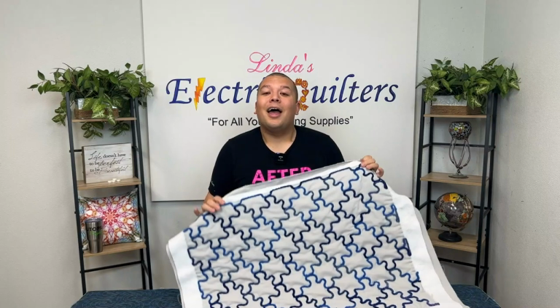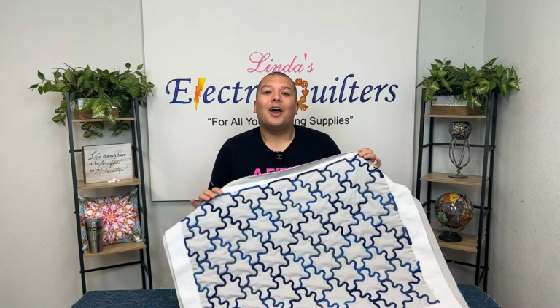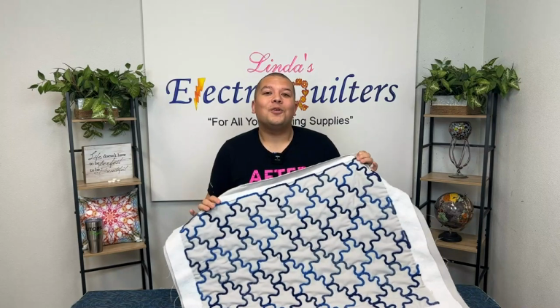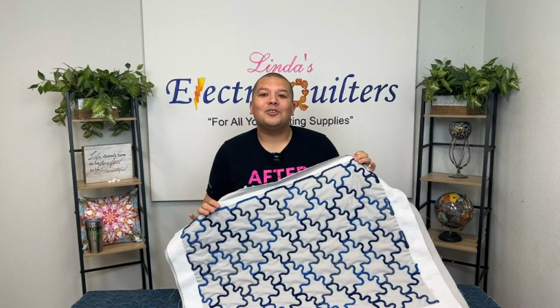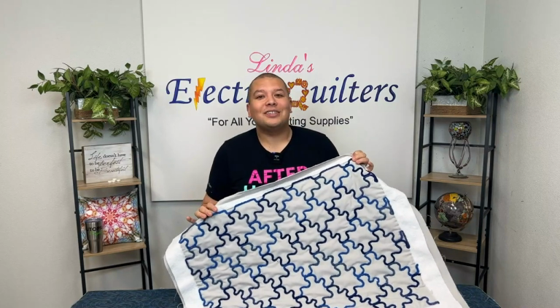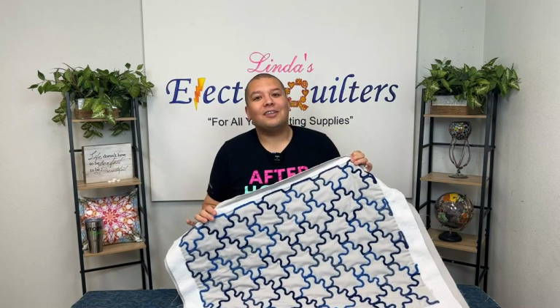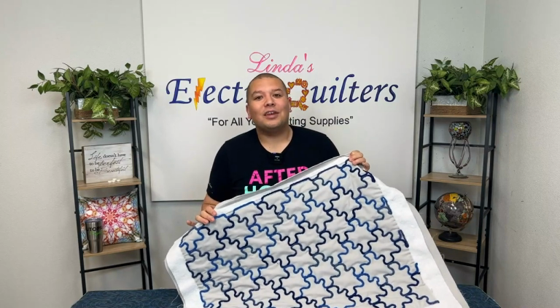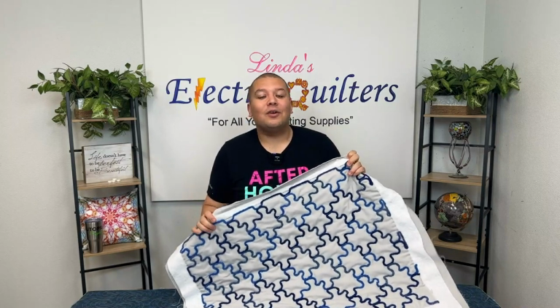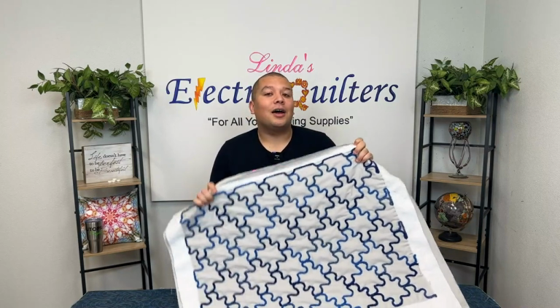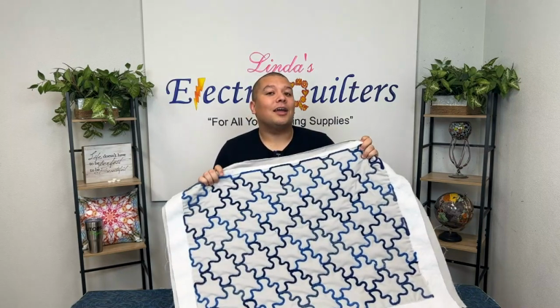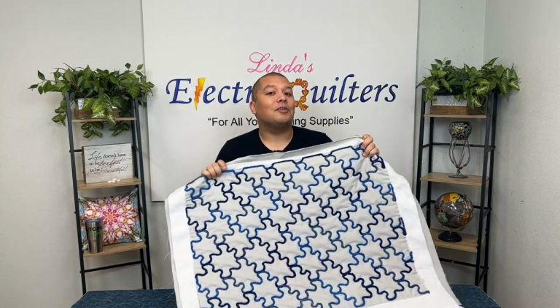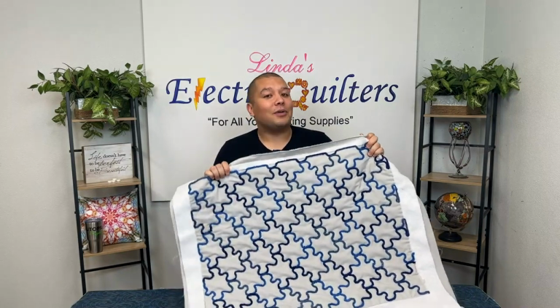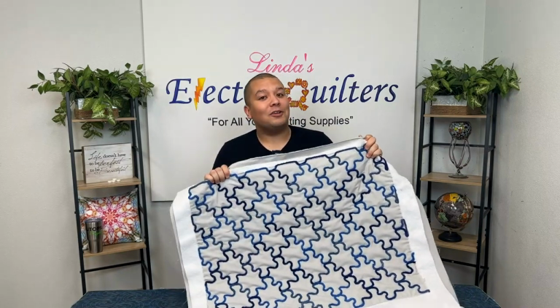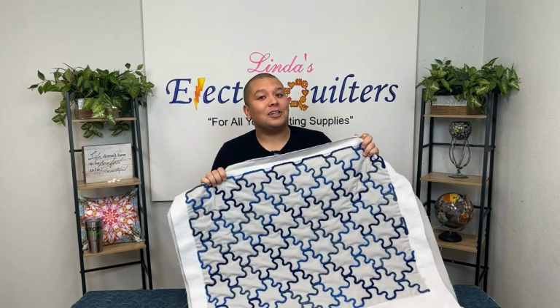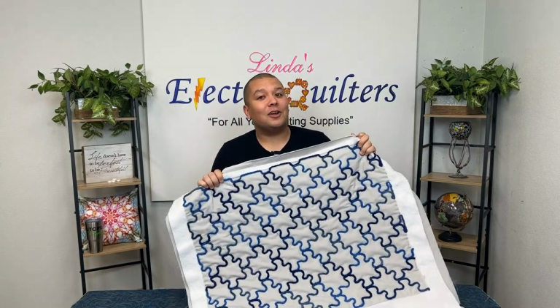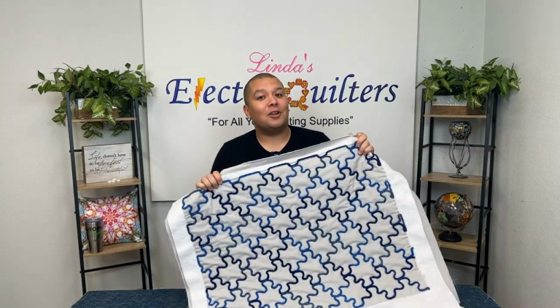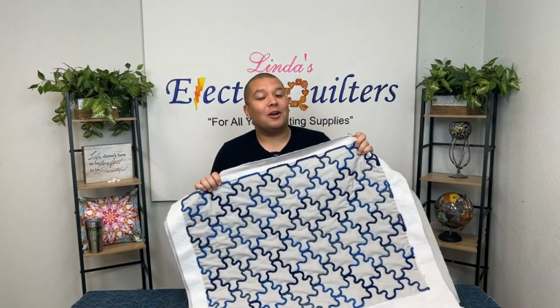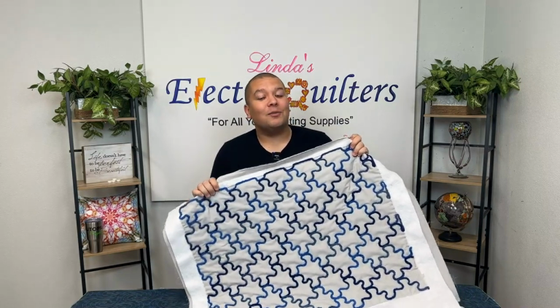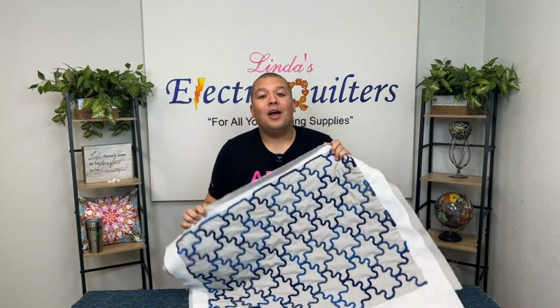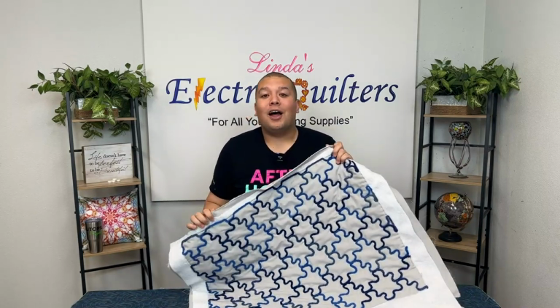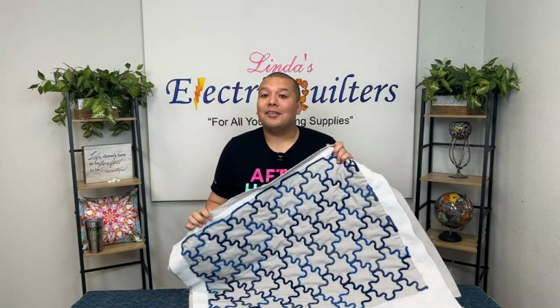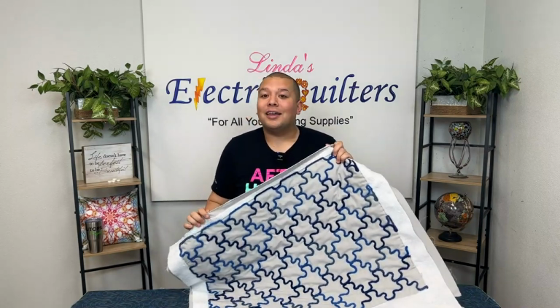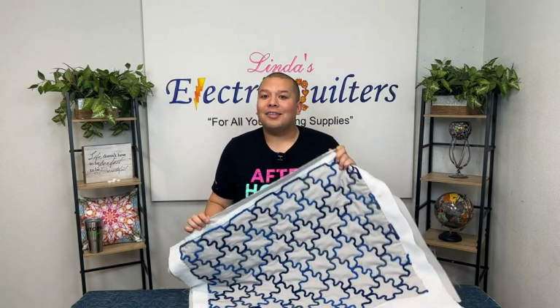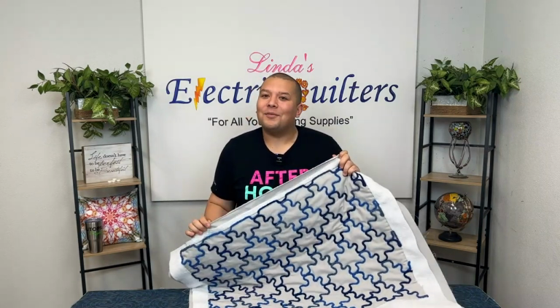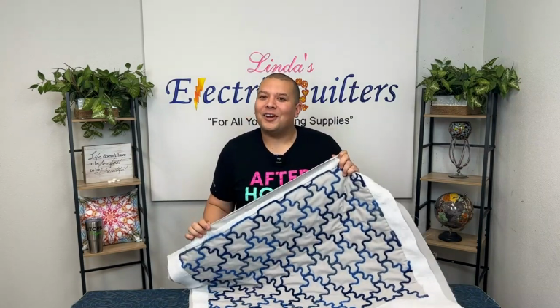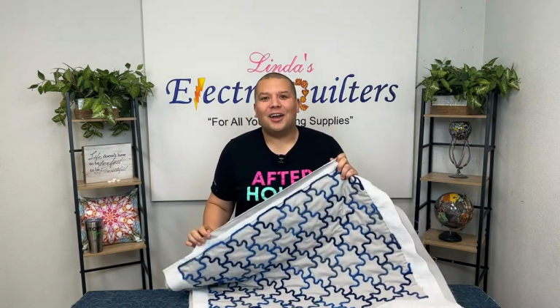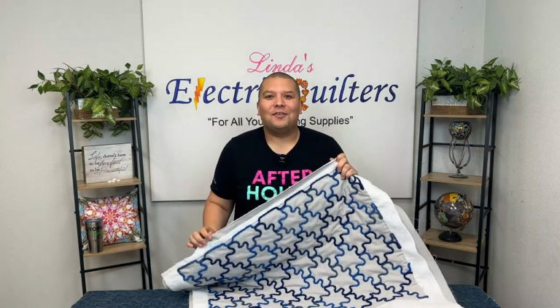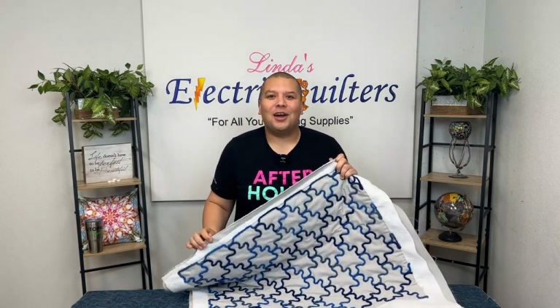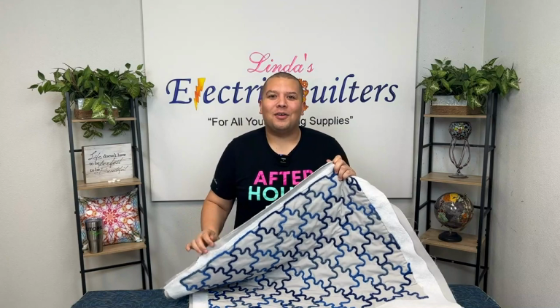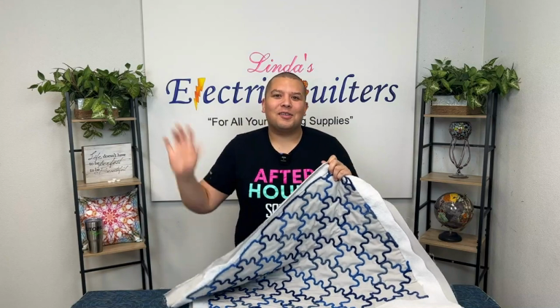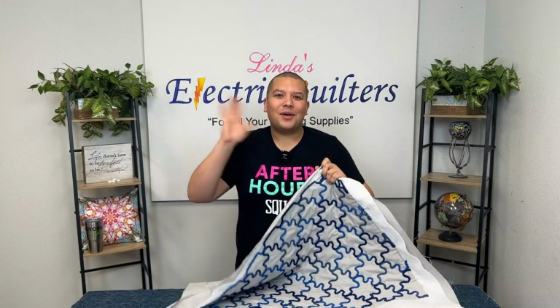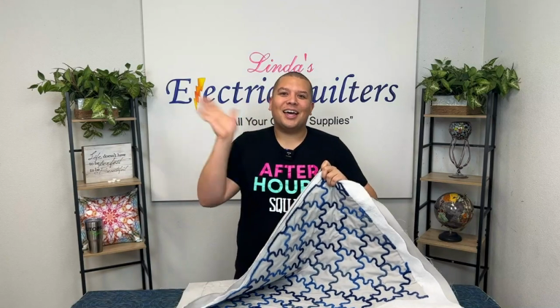I hope you enjoyed tonight's video on how to do some couching on your long arm. I'll see you next time here on After Hours. Bye!